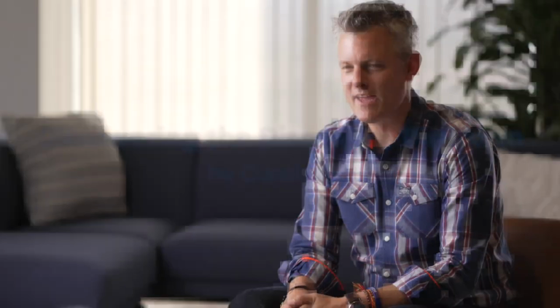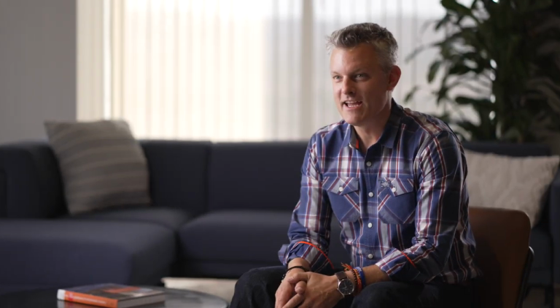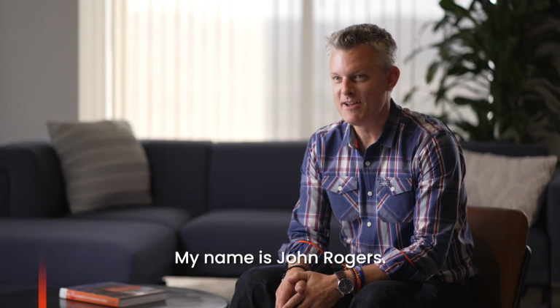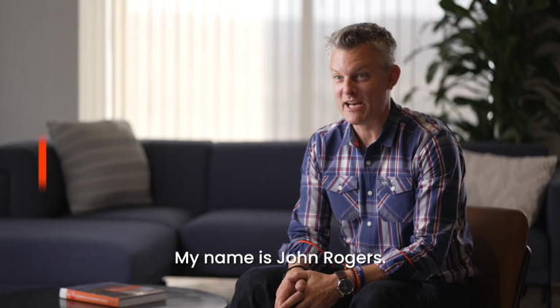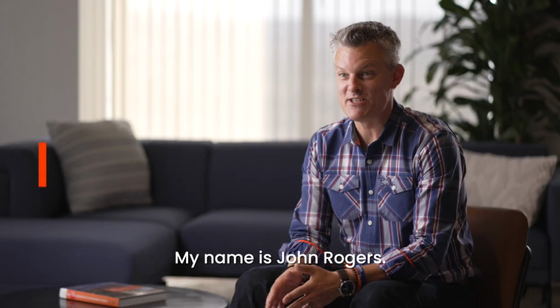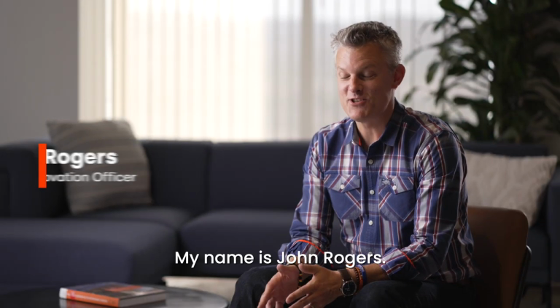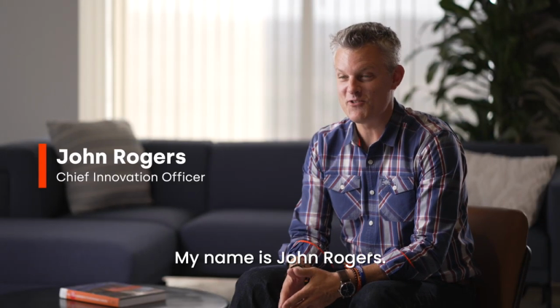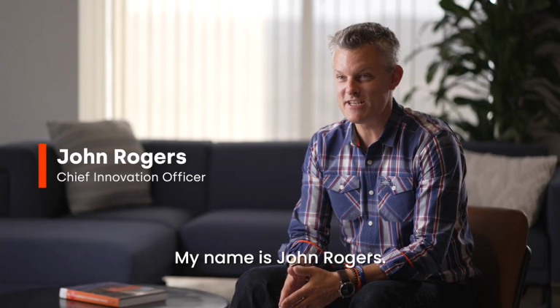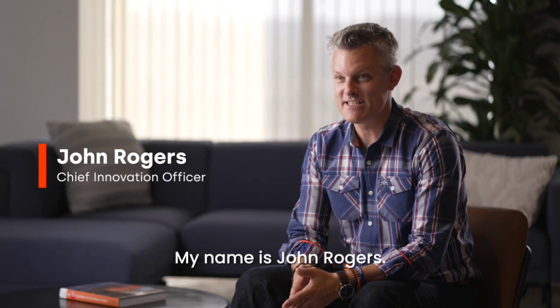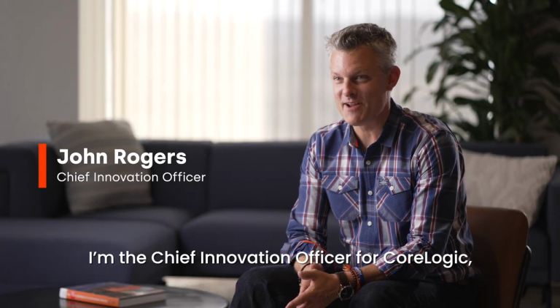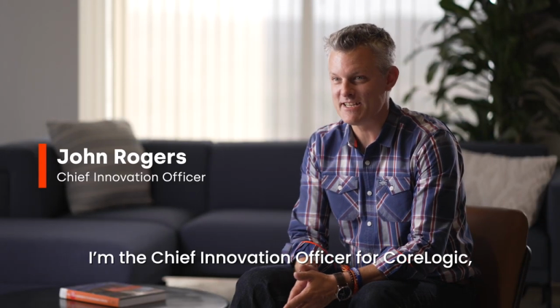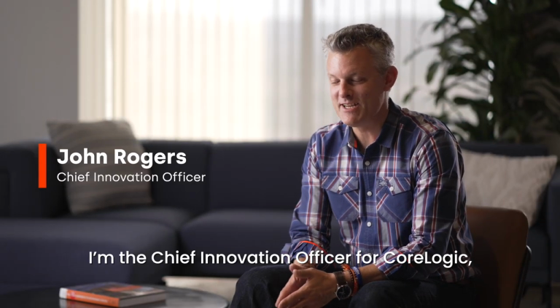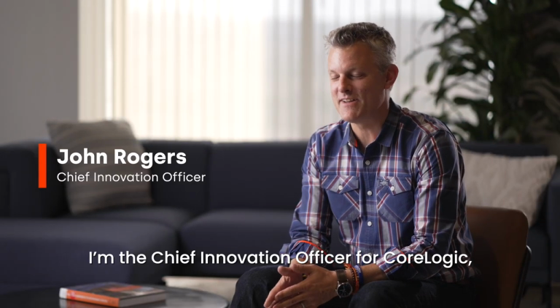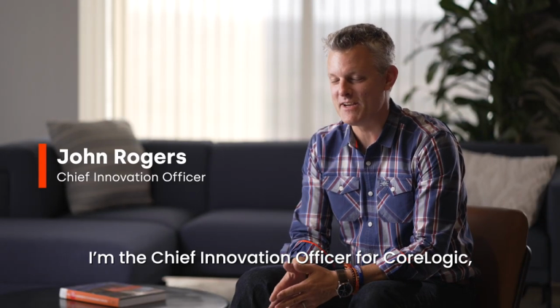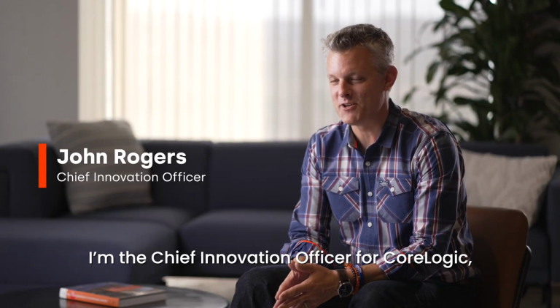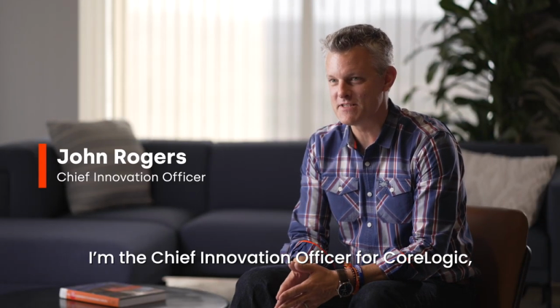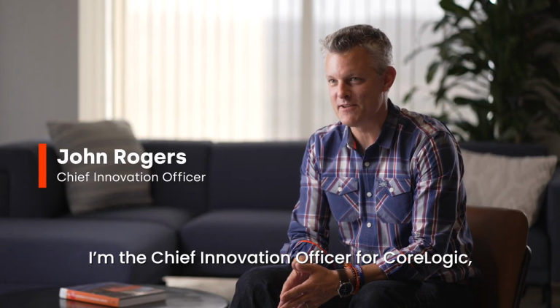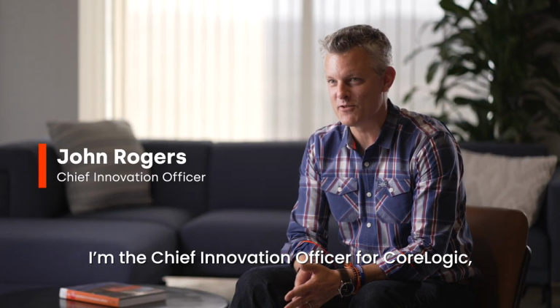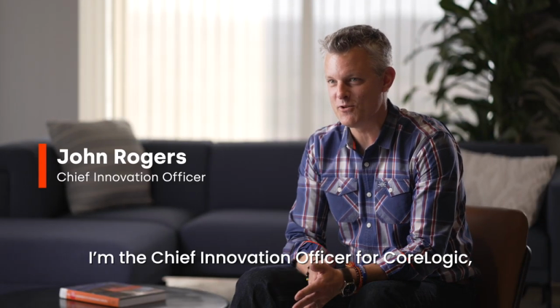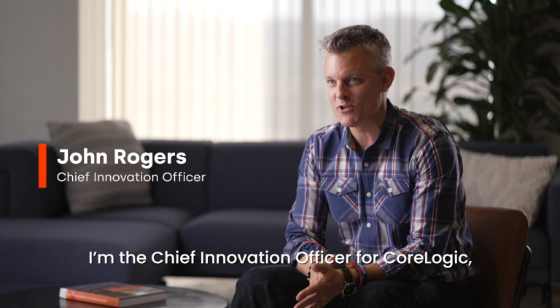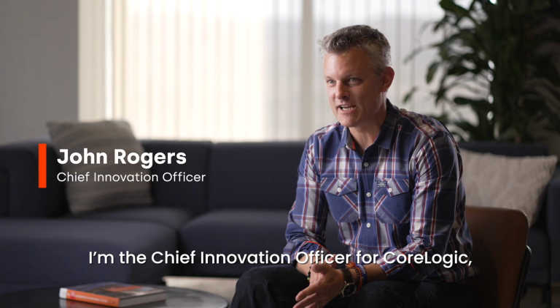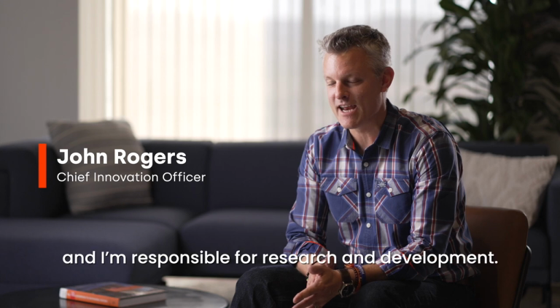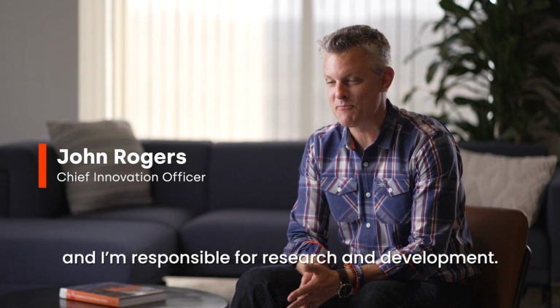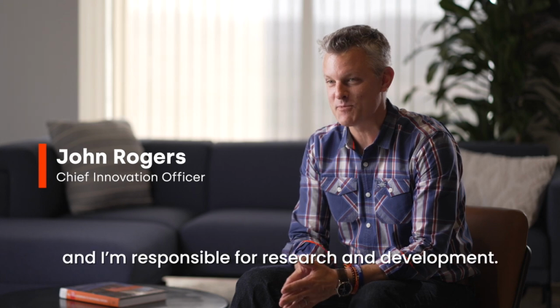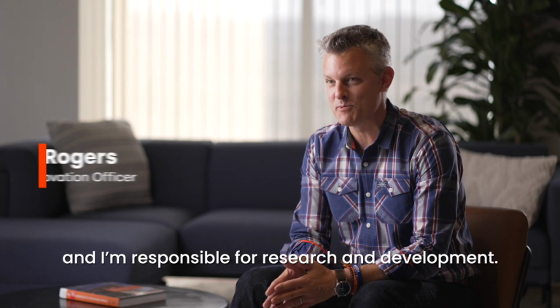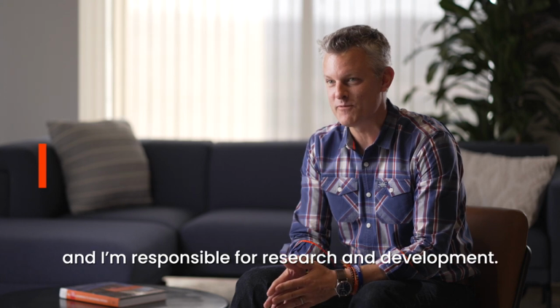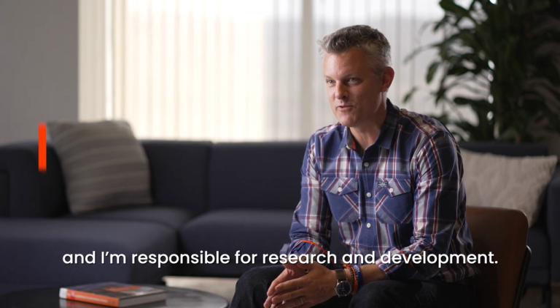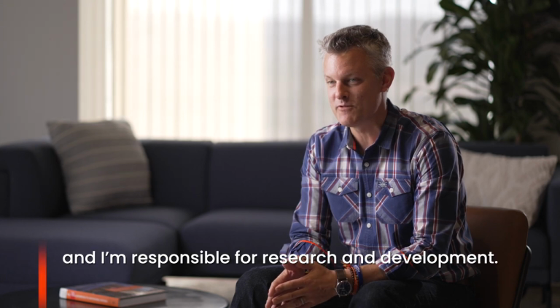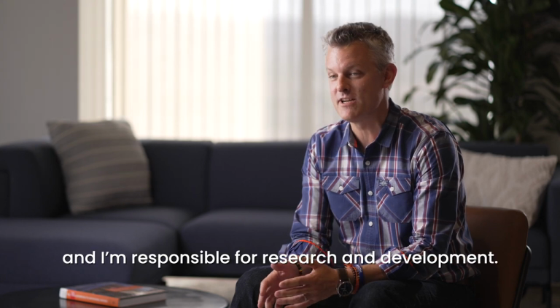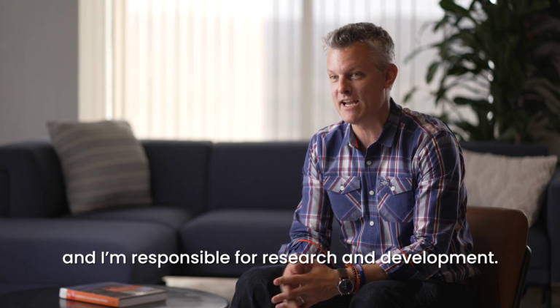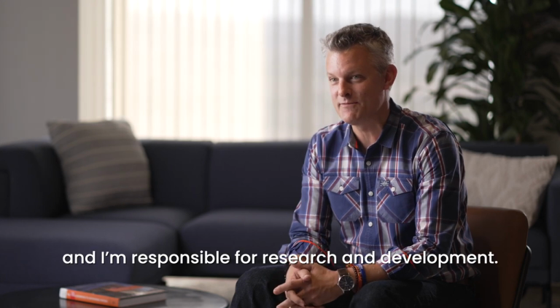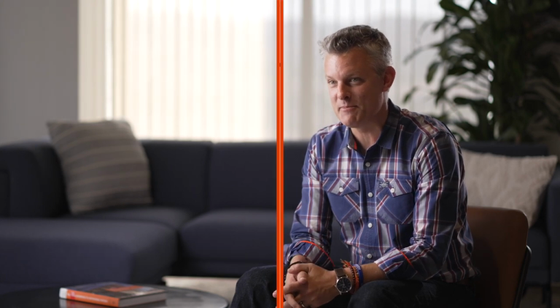My name is John Rogers. I'm the Chief Innovation Officer for CoreLogic and I'm responsible for research and development.